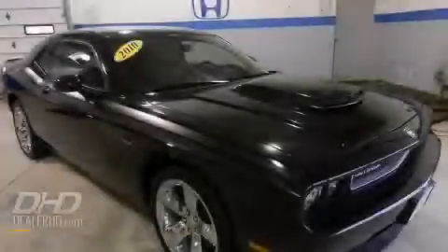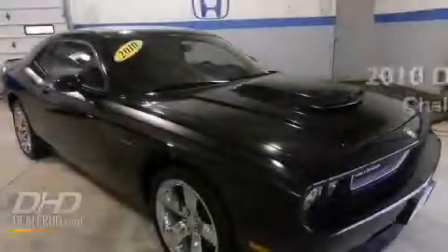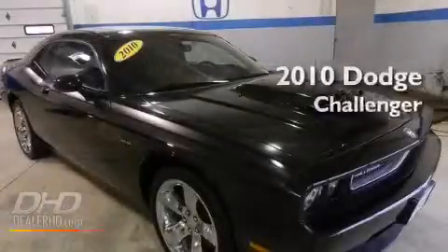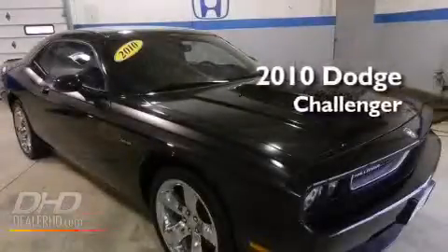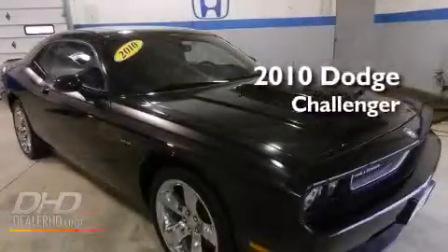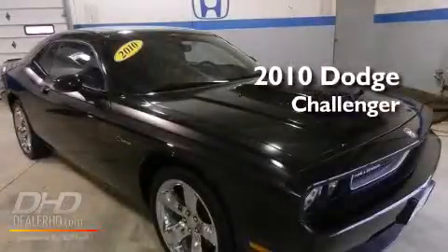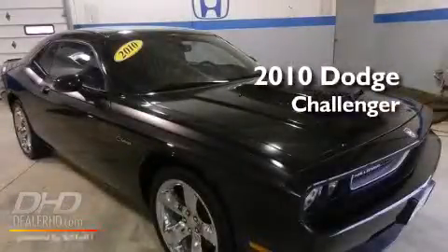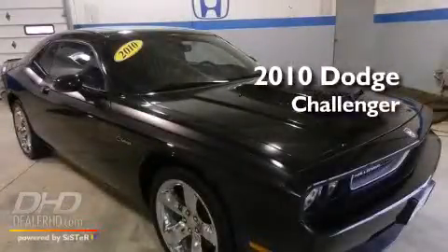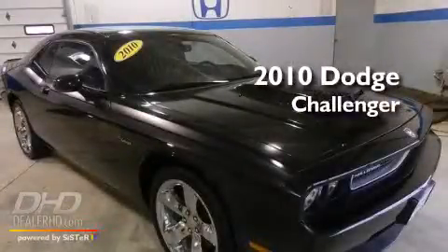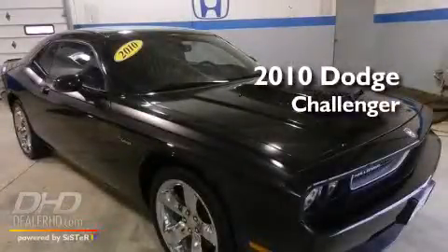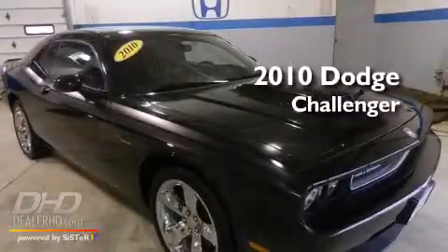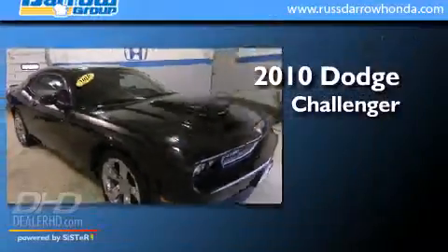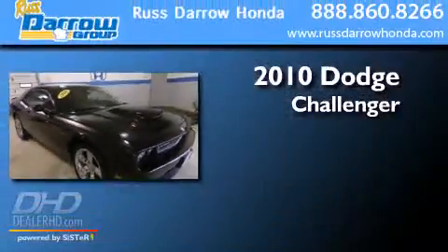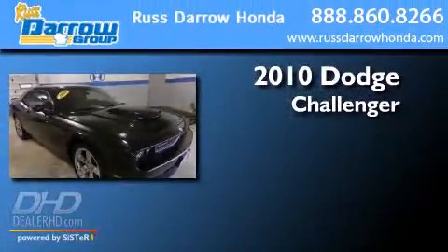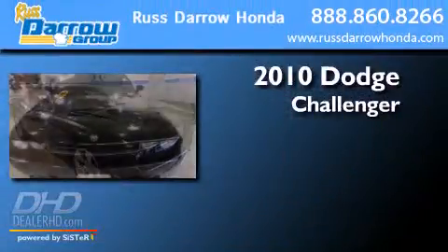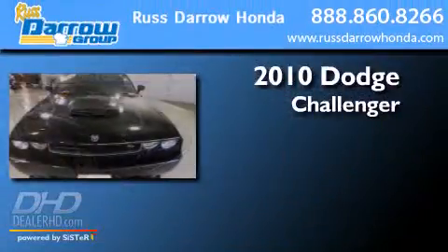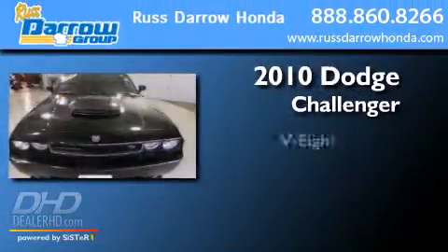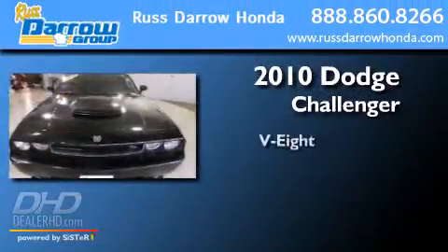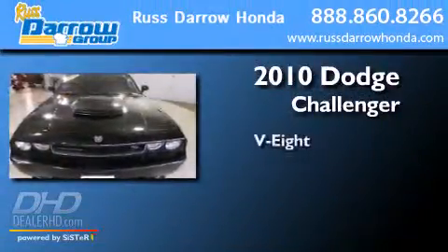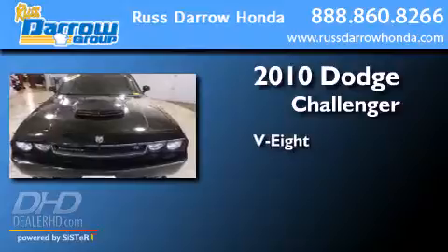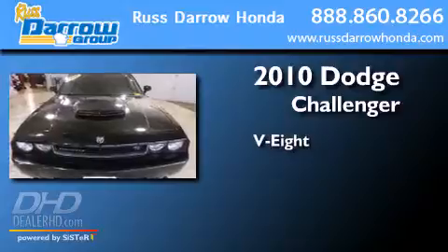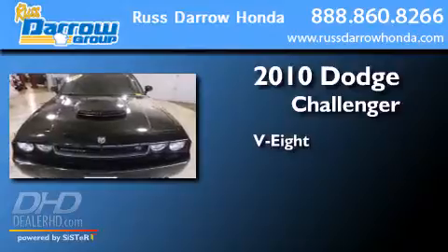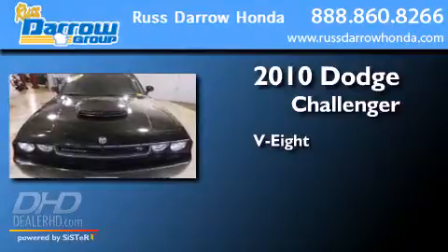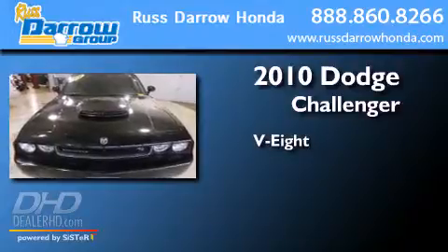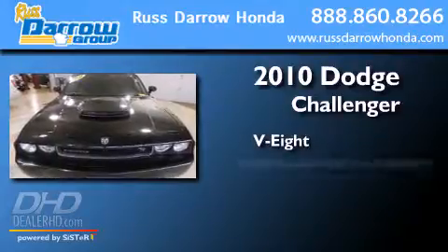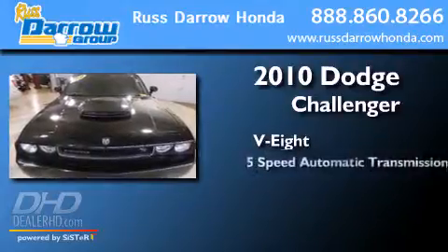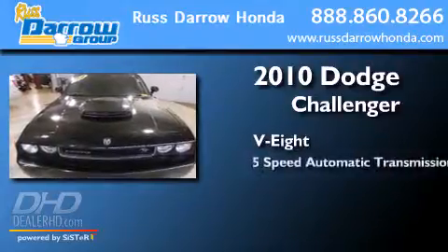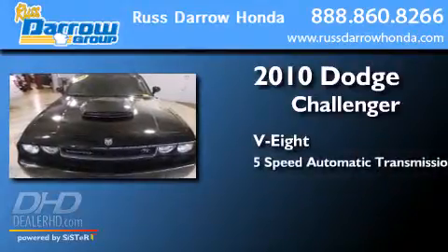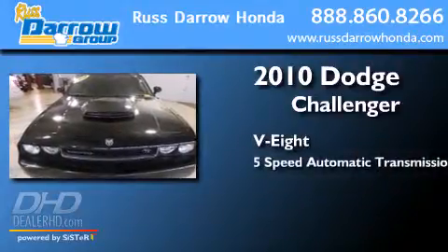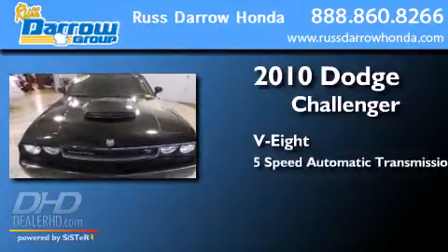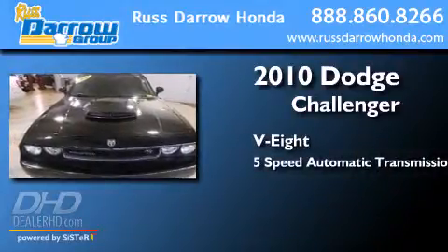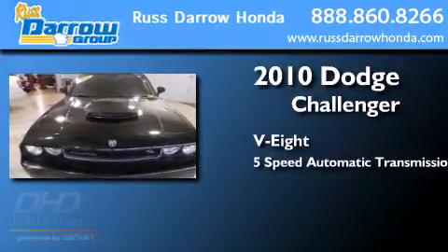This is a 2010 Dodge Challenger. It features an eight-cylinder engine and a five-speed automatic transmission.